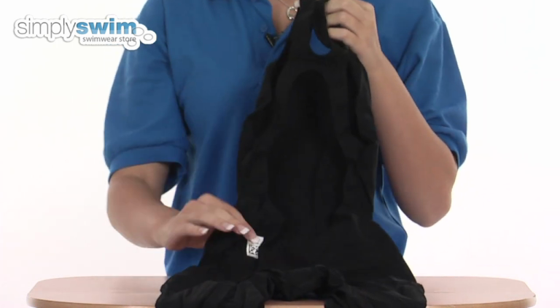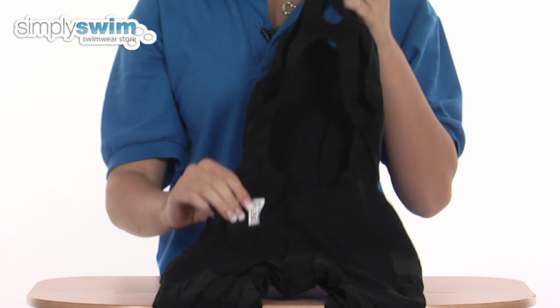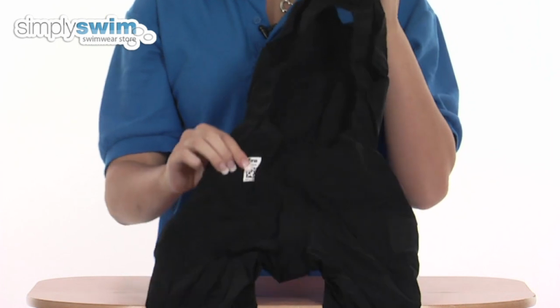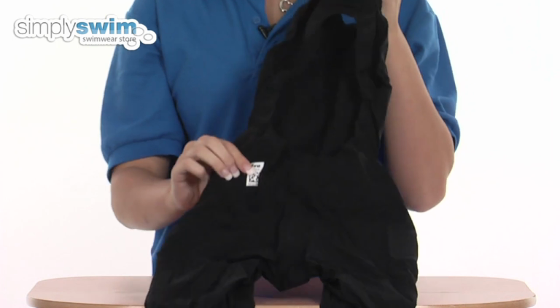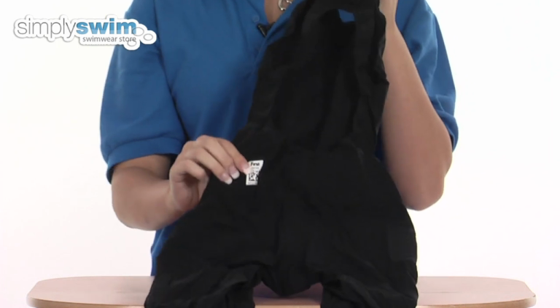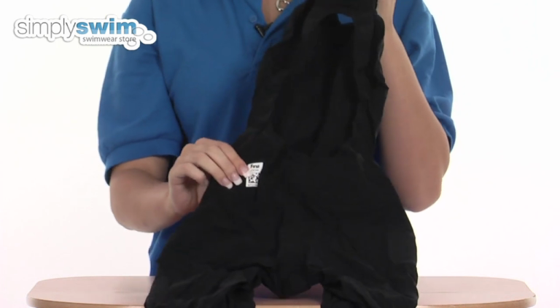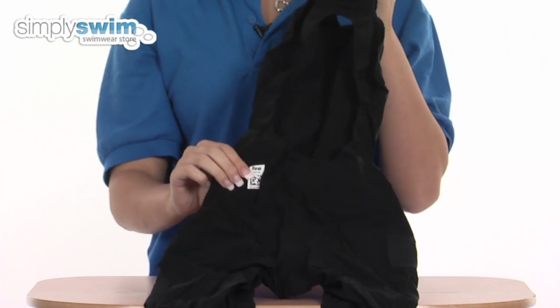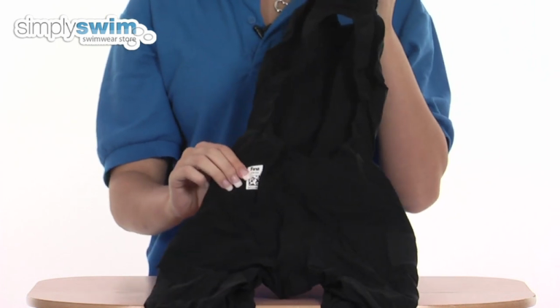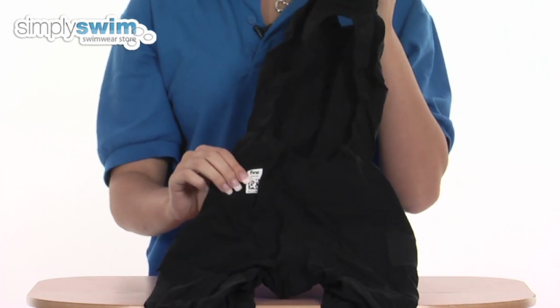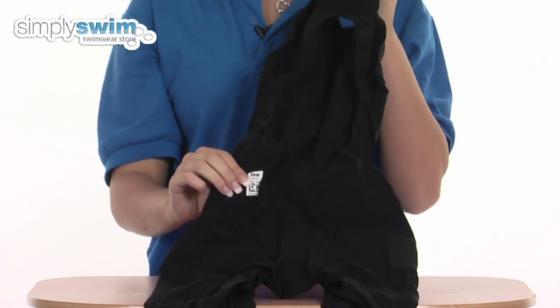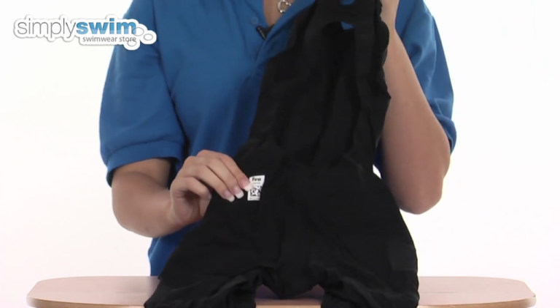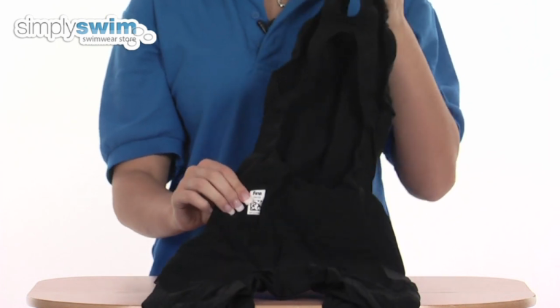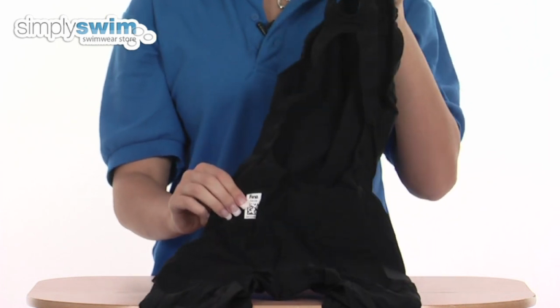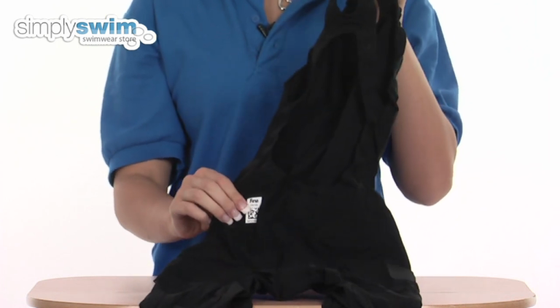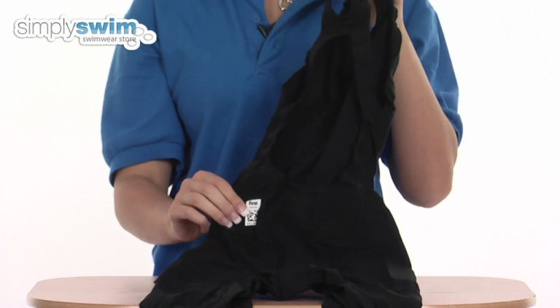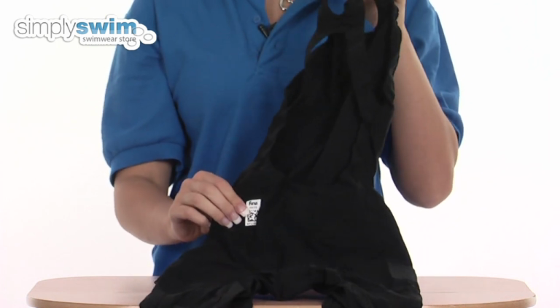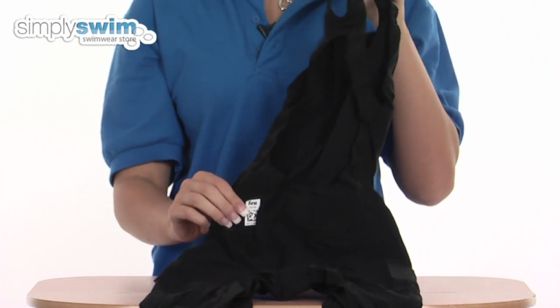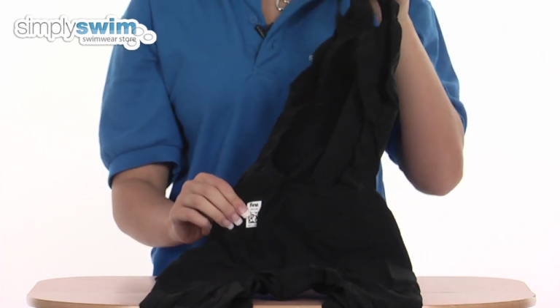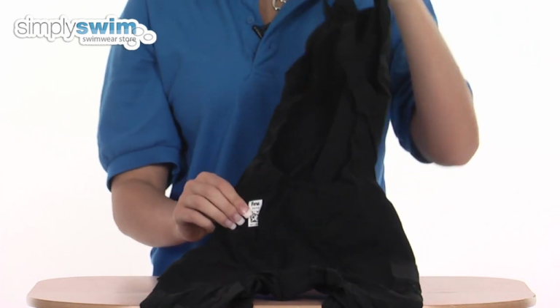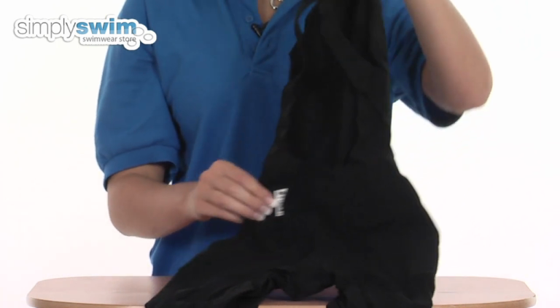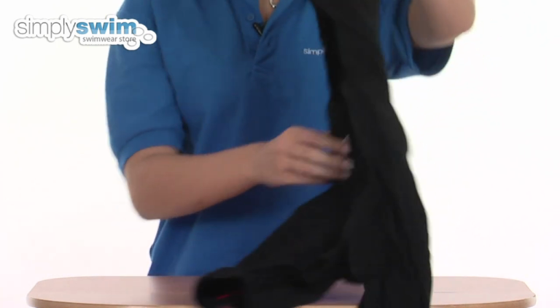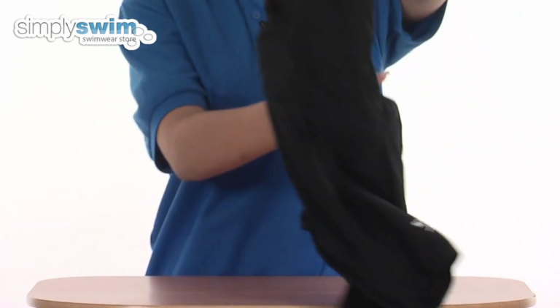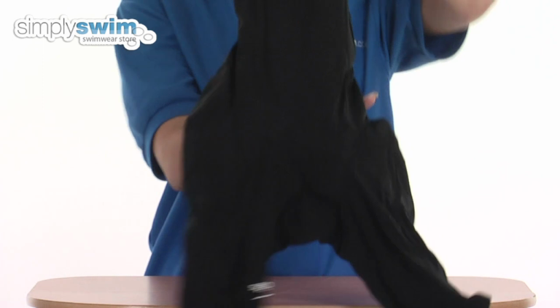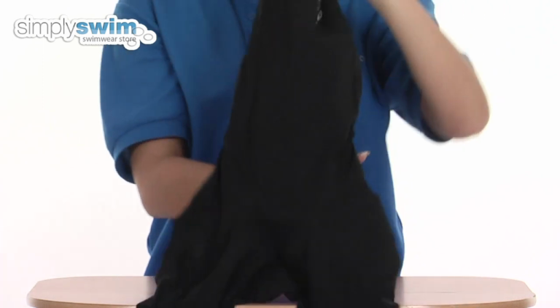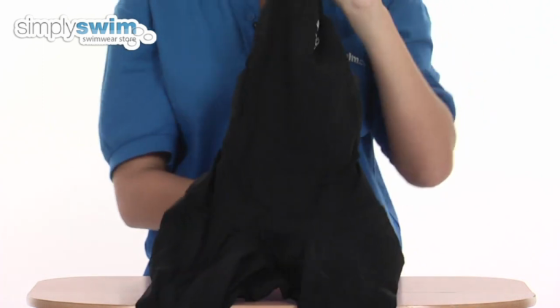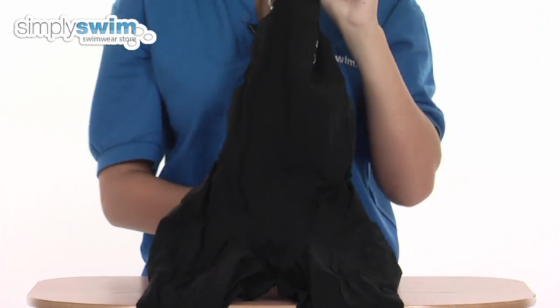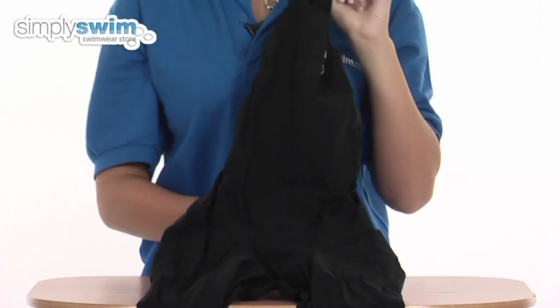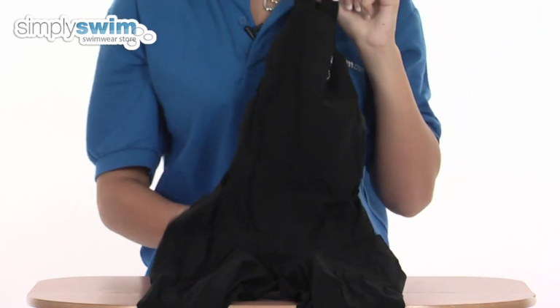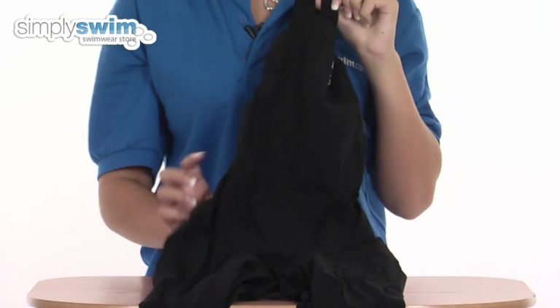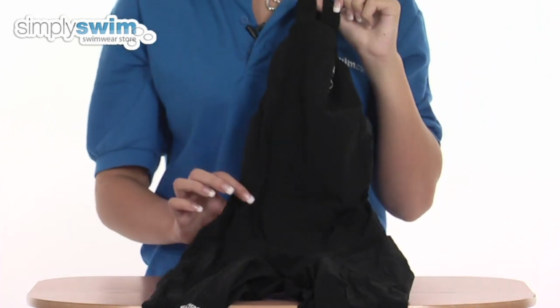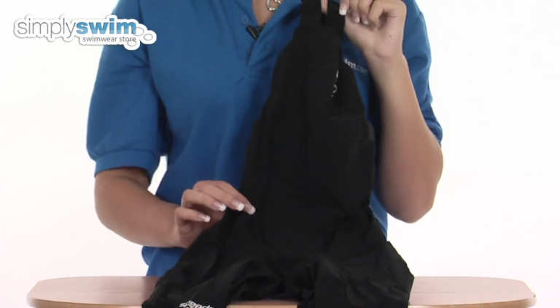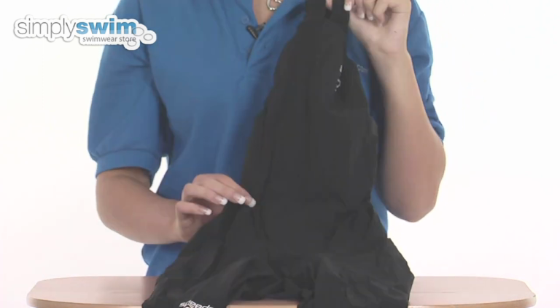This costume is also approved by FINA, so it's perfect for use in competitions. Check it out here at simplyswim.com.